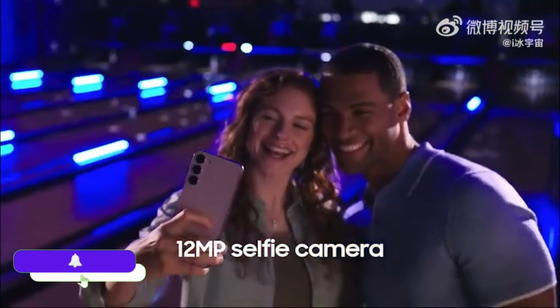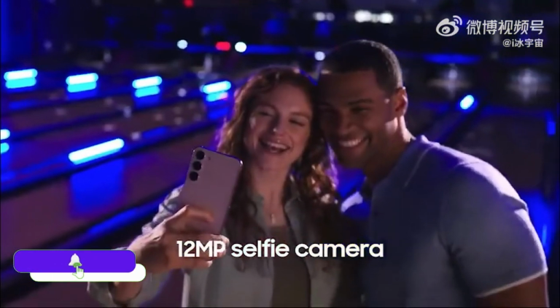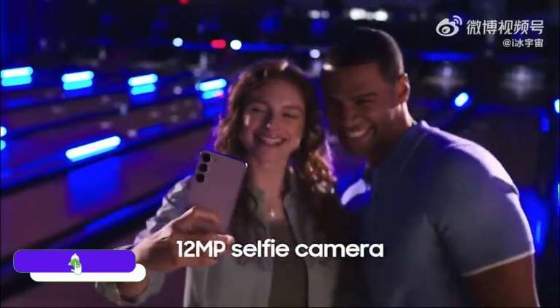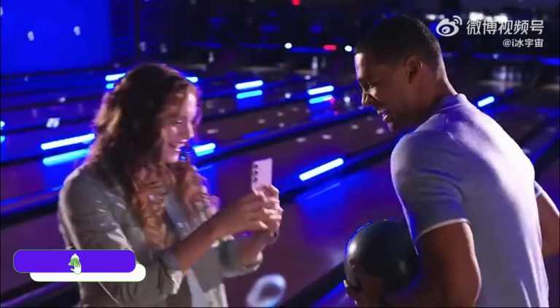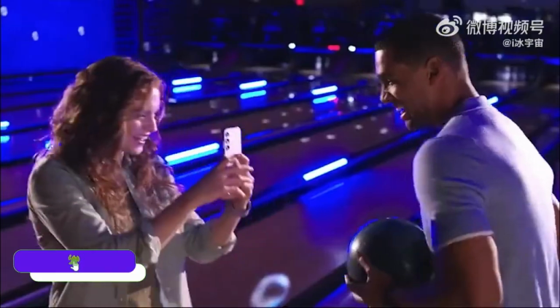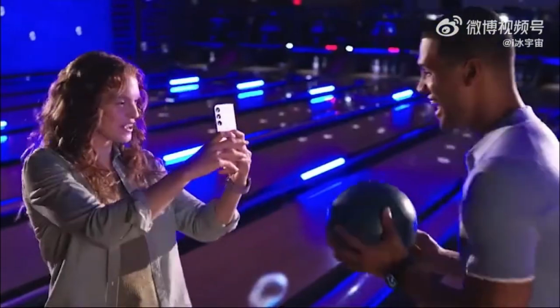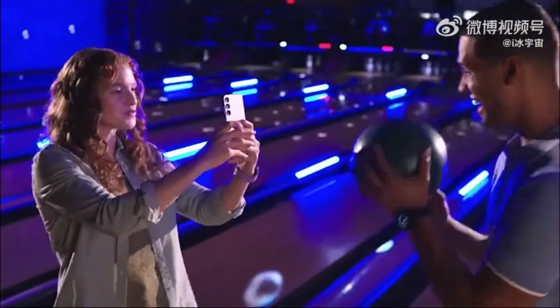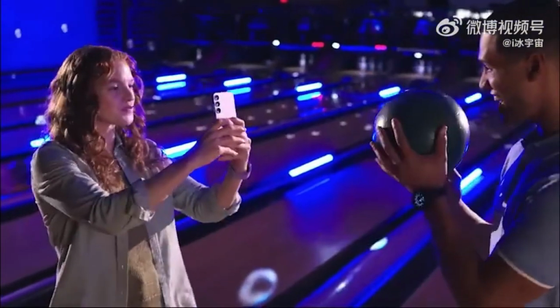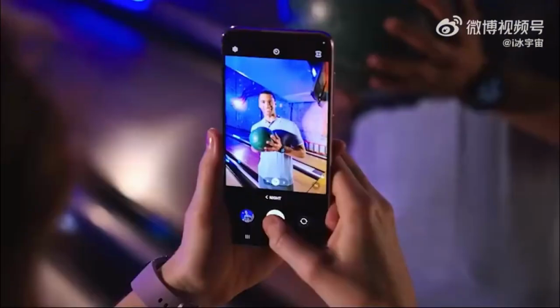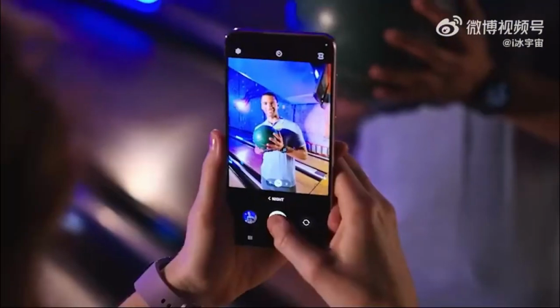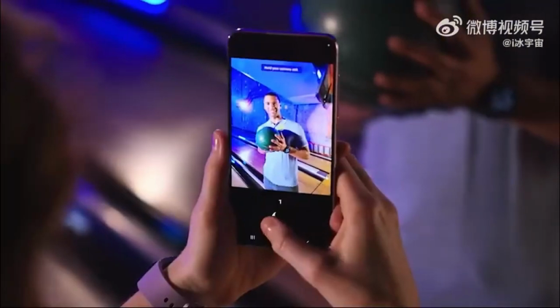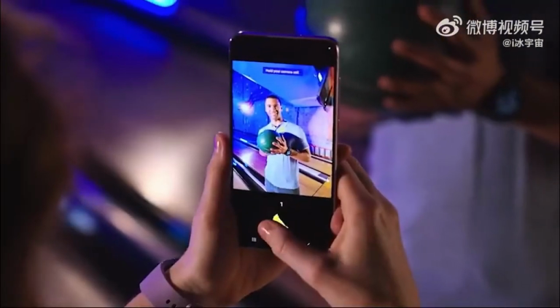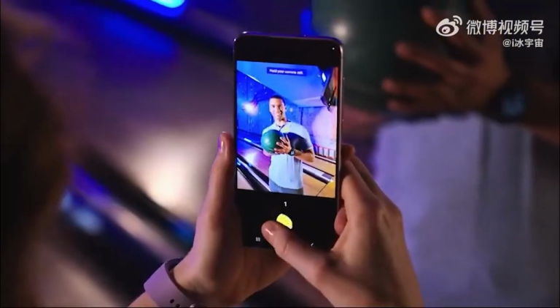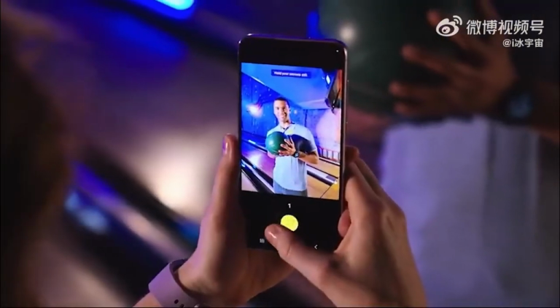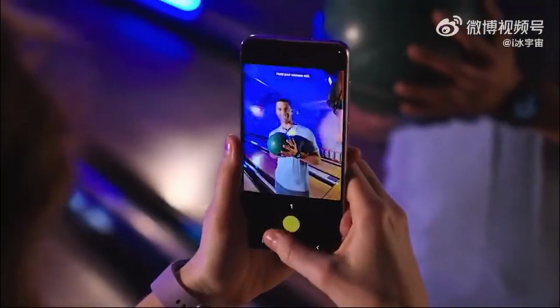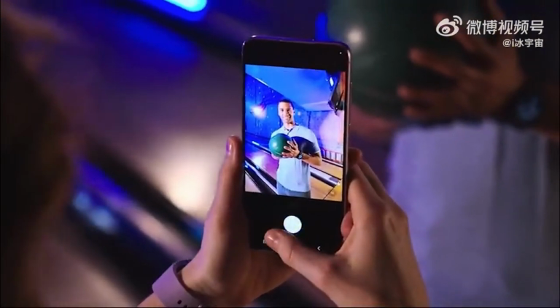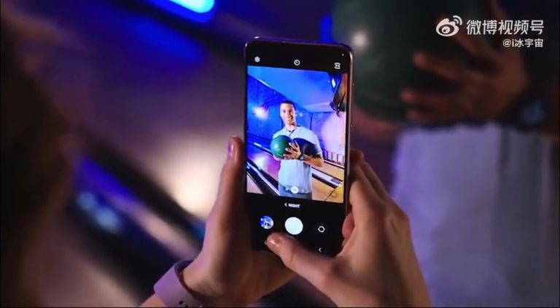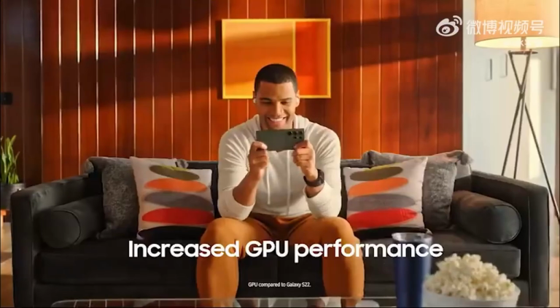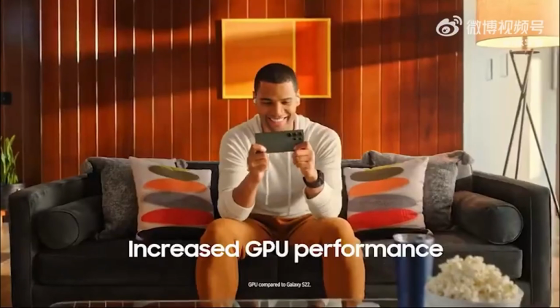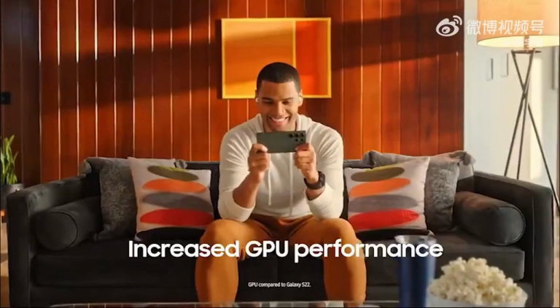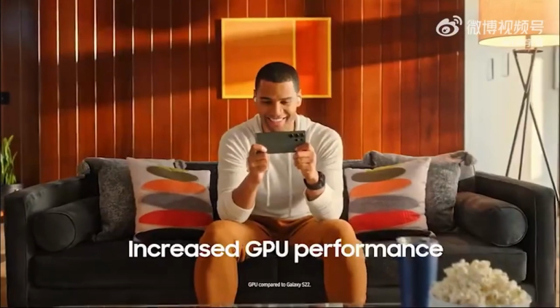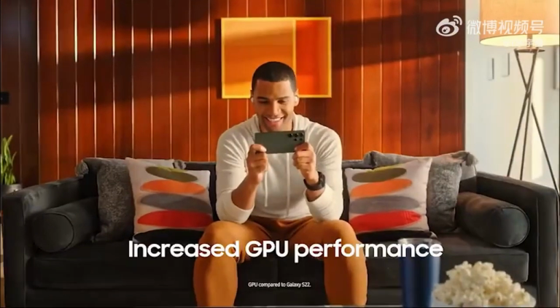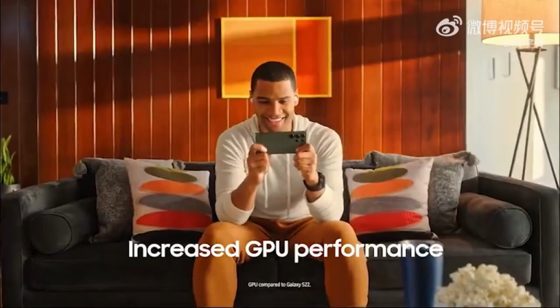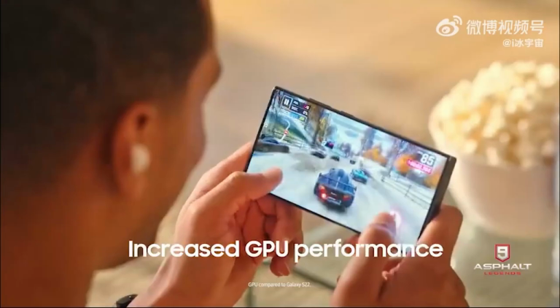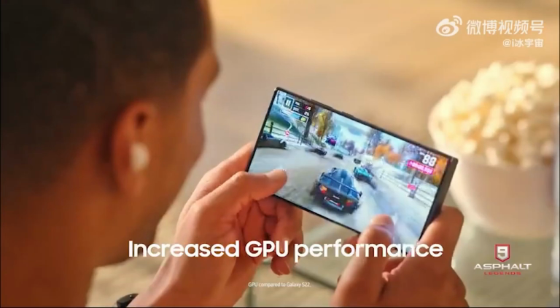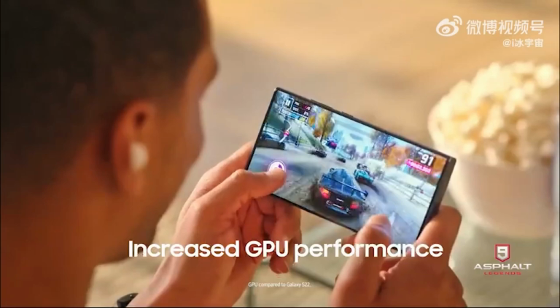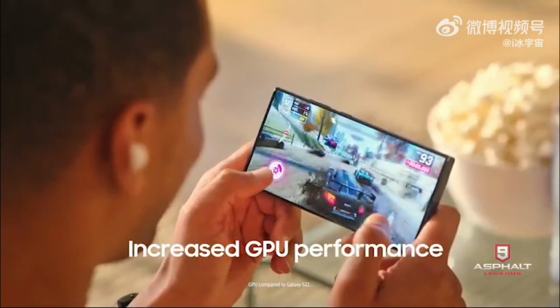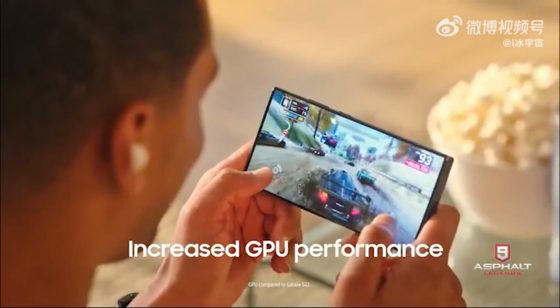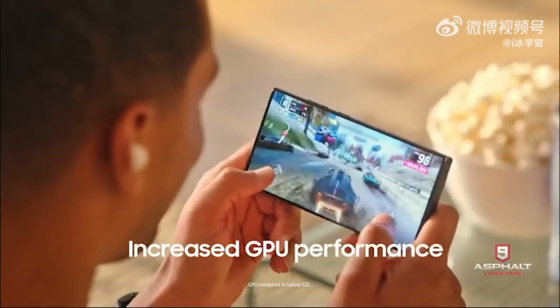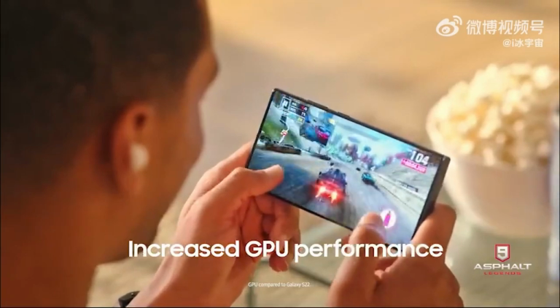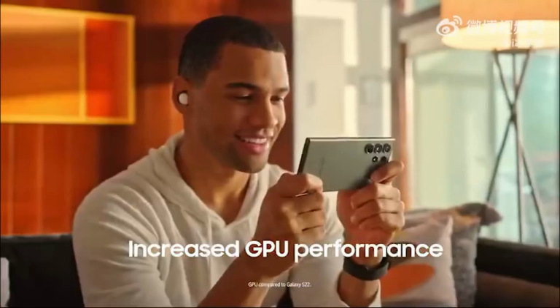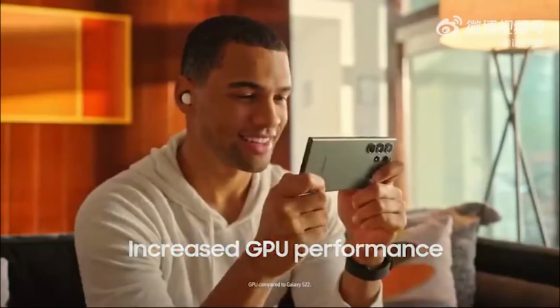They also talk about the selfie shooter and, most importantly, brighter photos at night. Gaming is also shown in the introduction video, which says: run games on our fastest mobile processor ever.